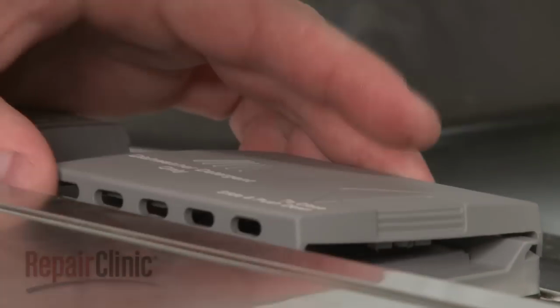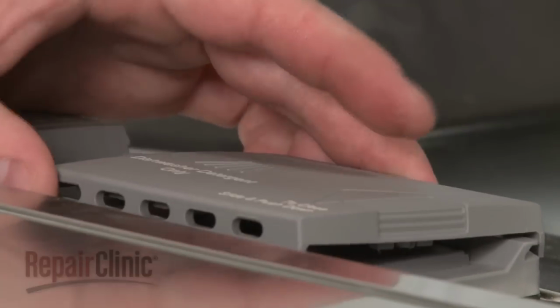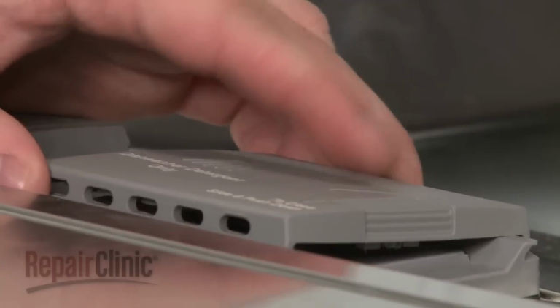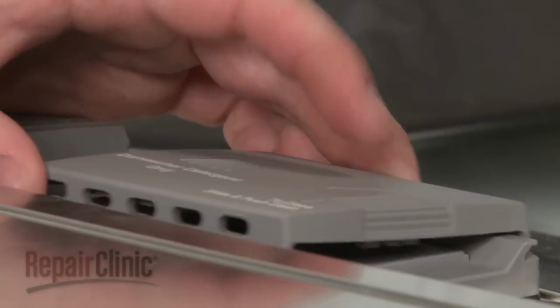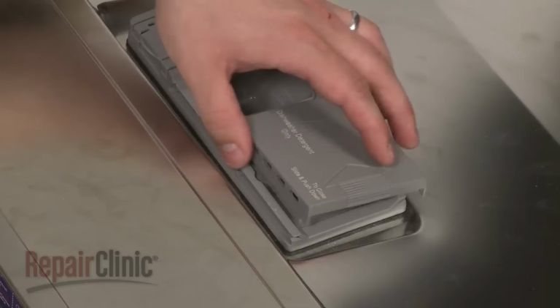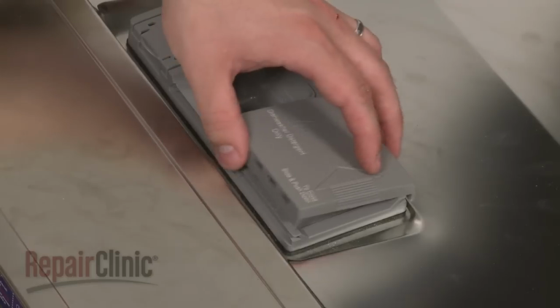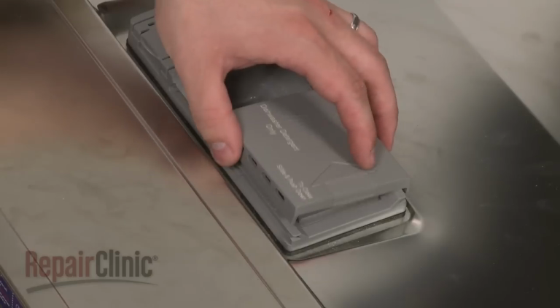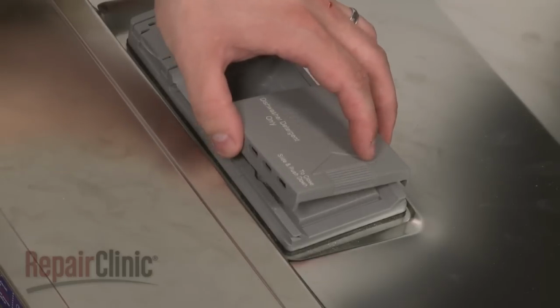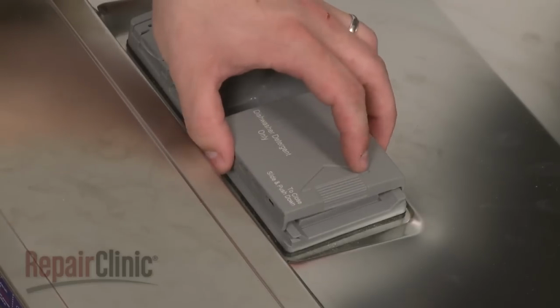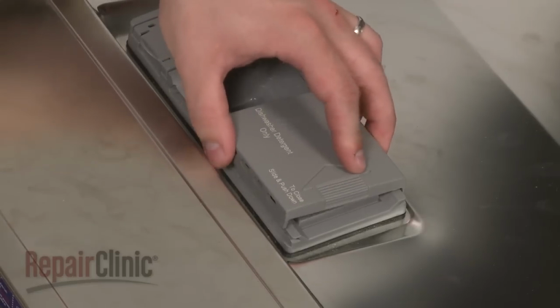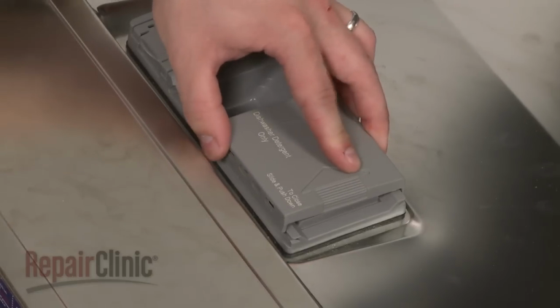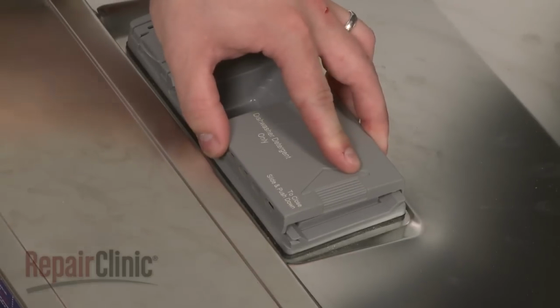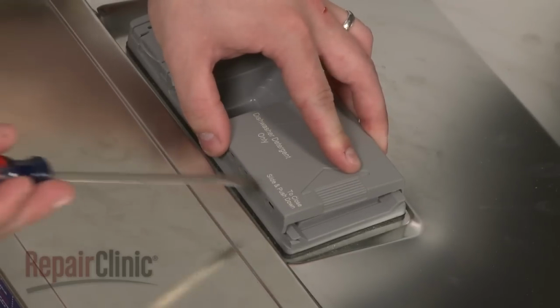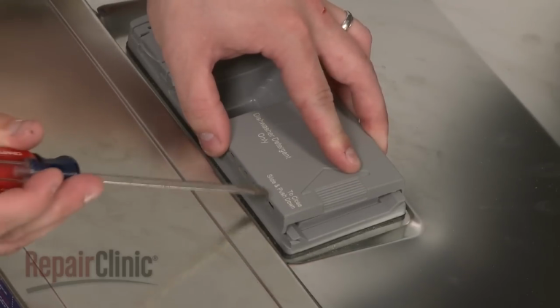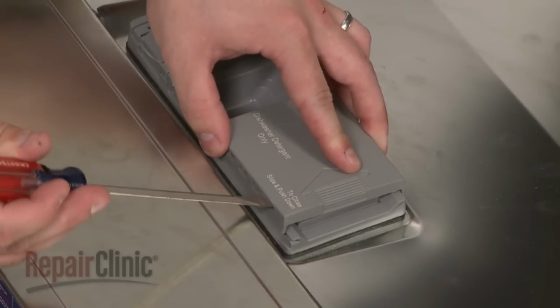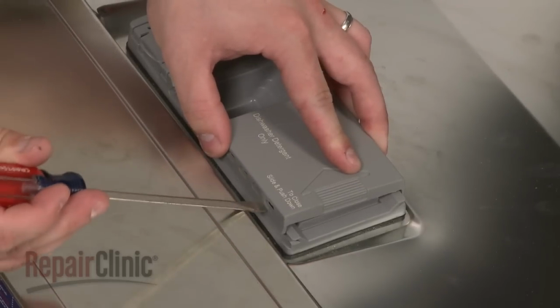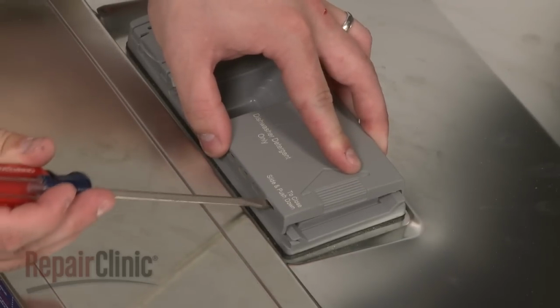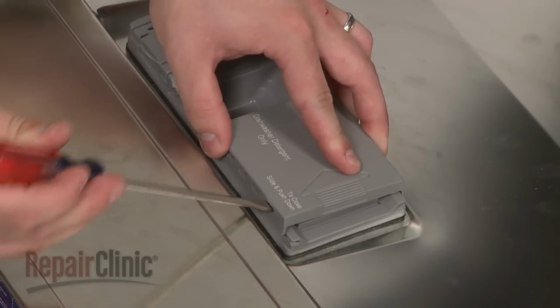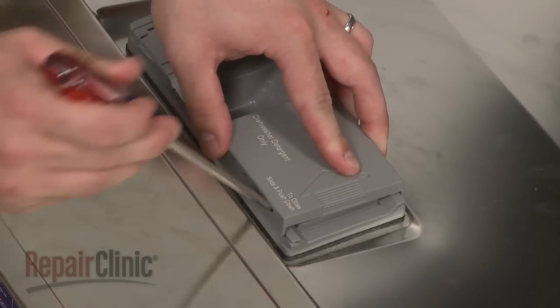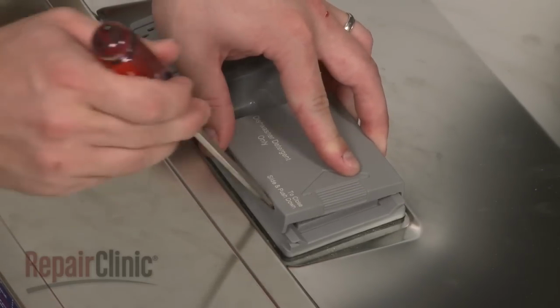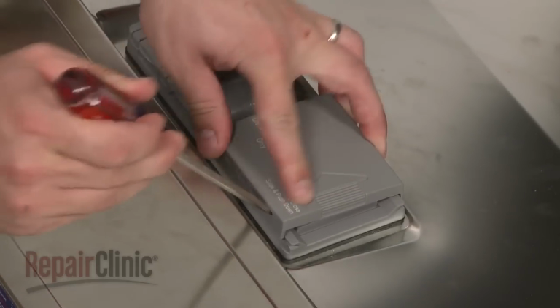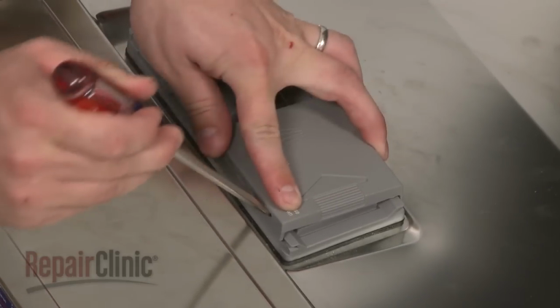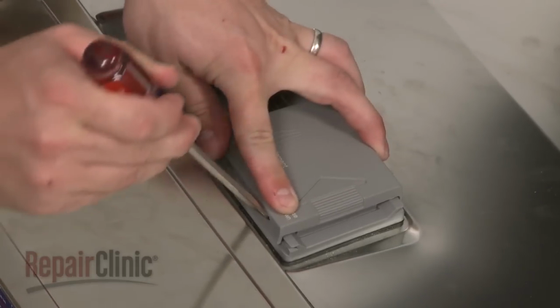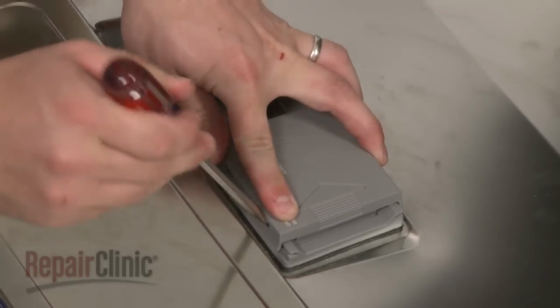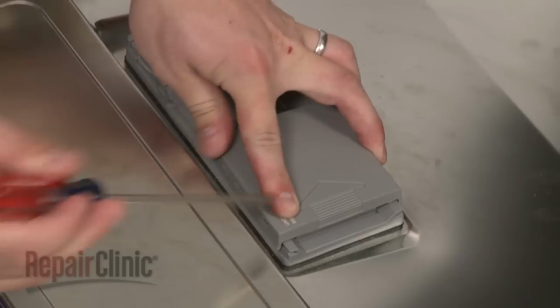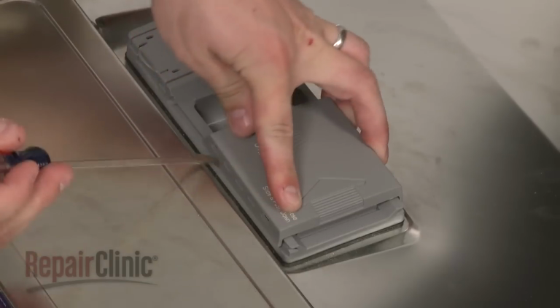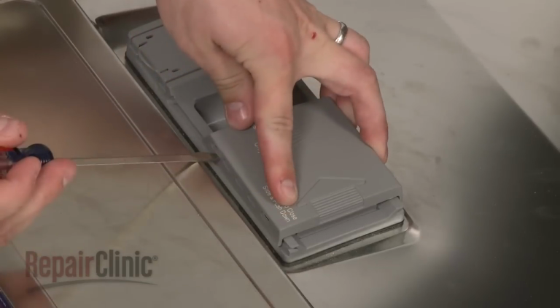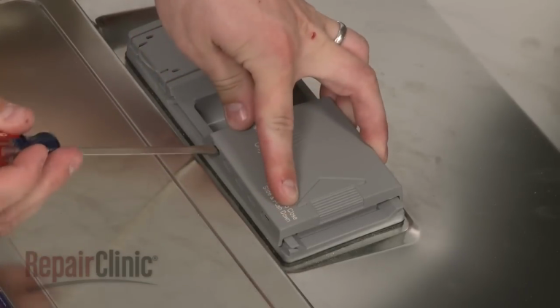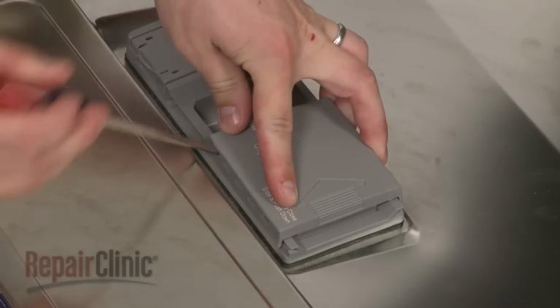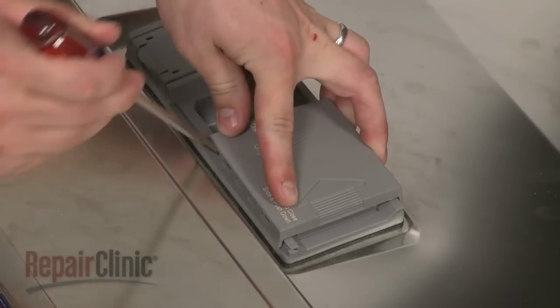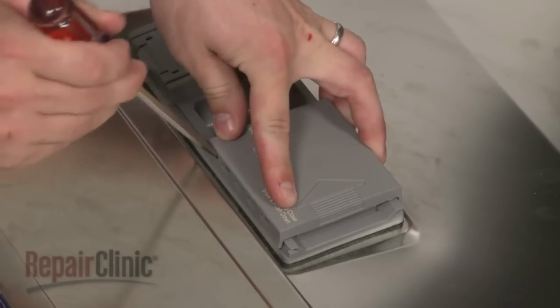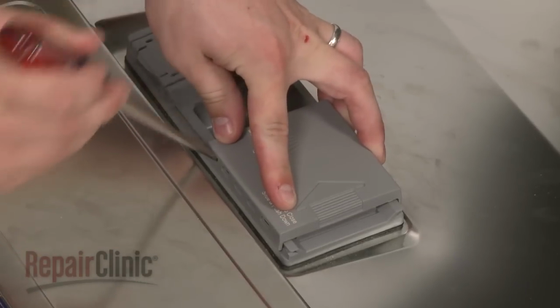Insert one side of the cover into the track and use the screwdriver to pry the other side into the second track.